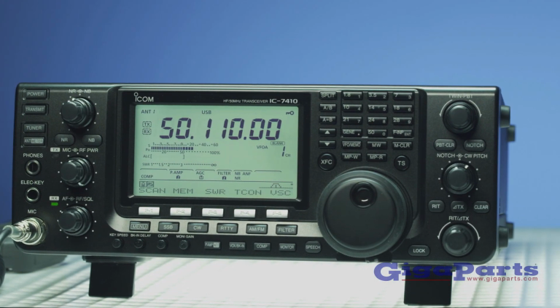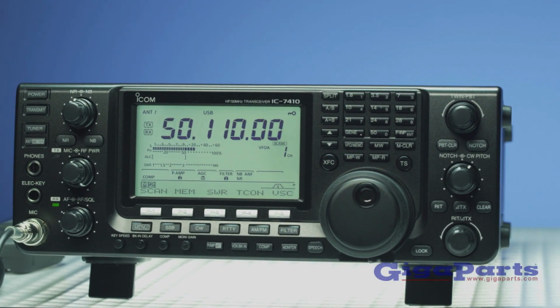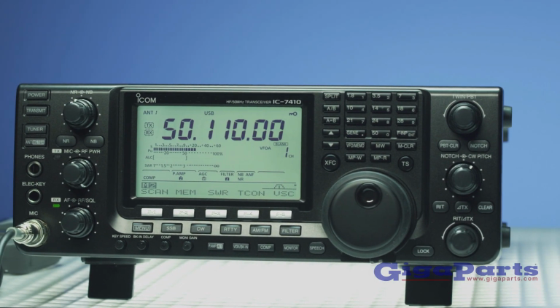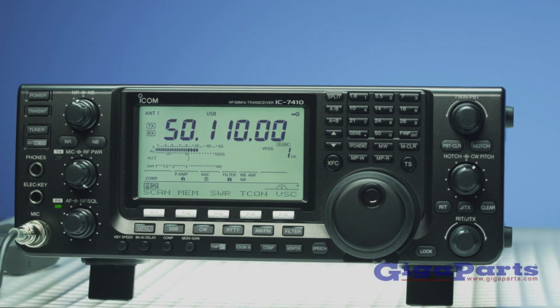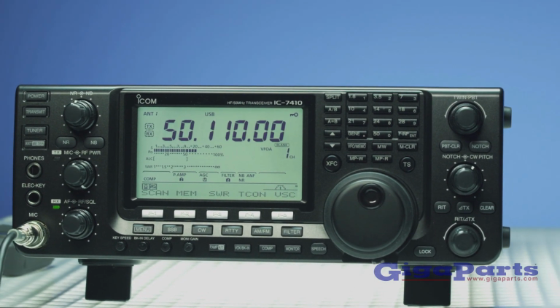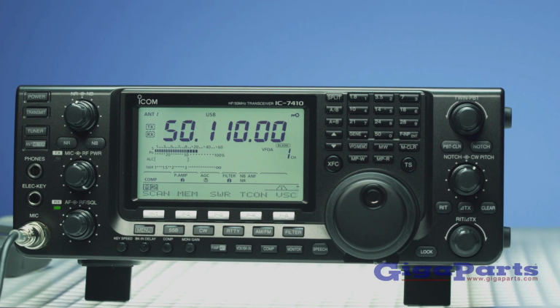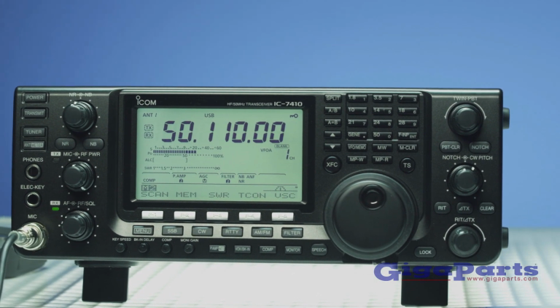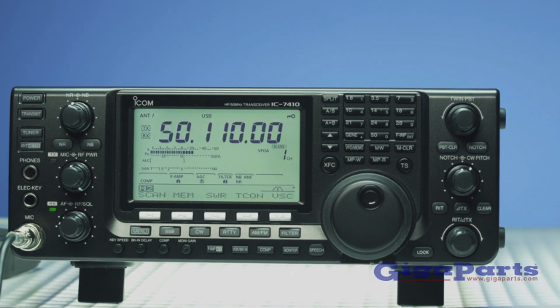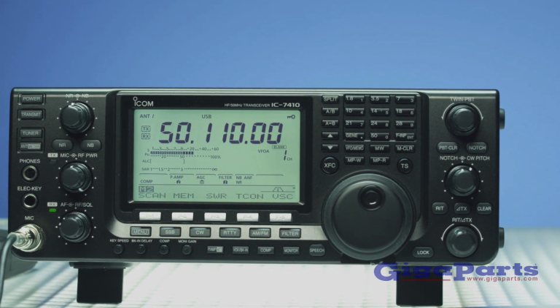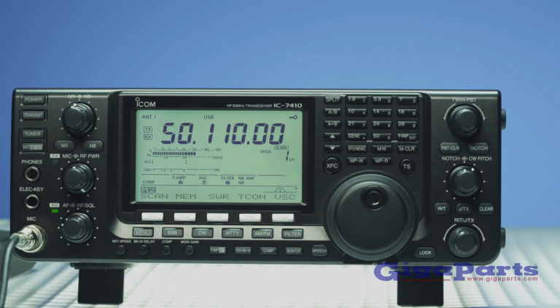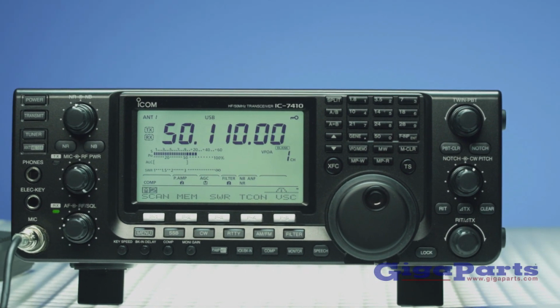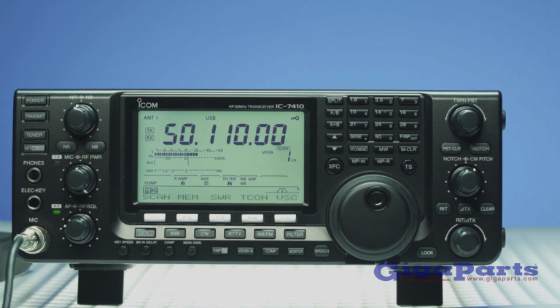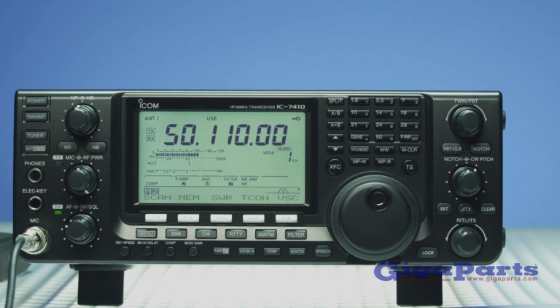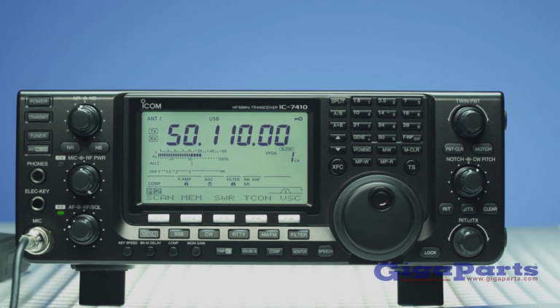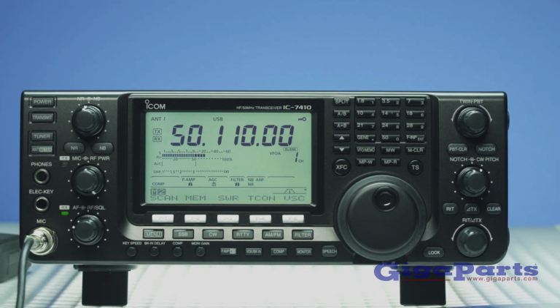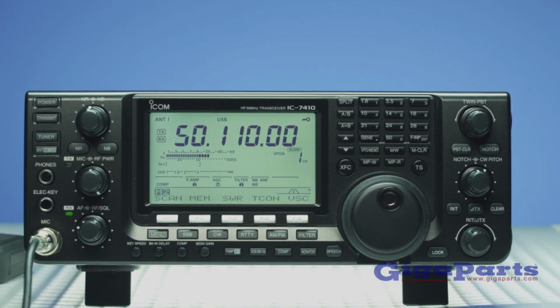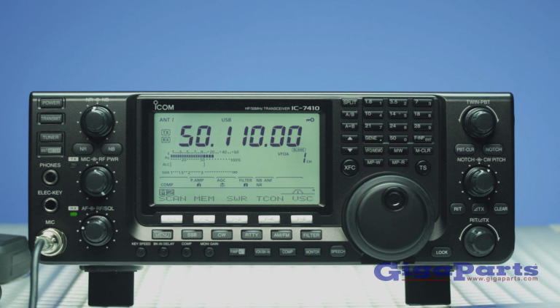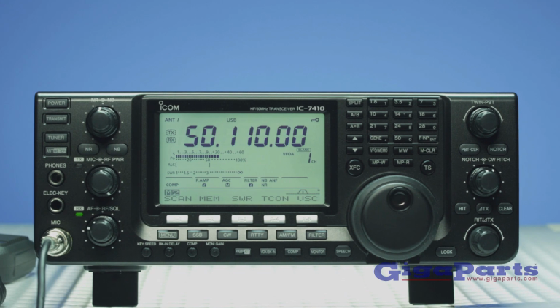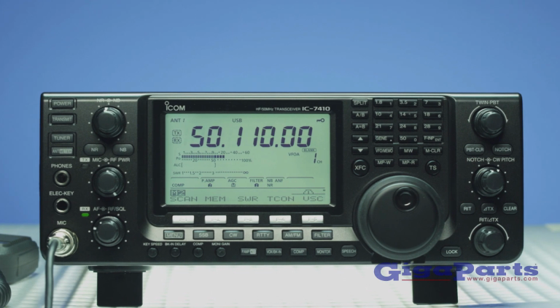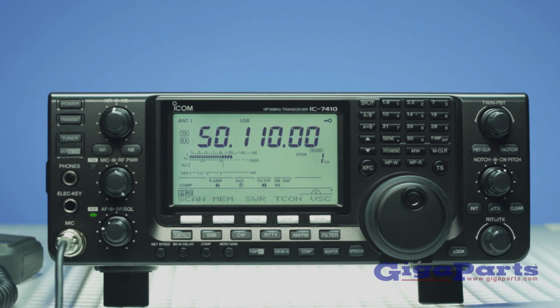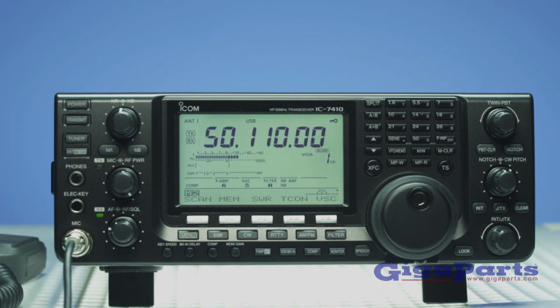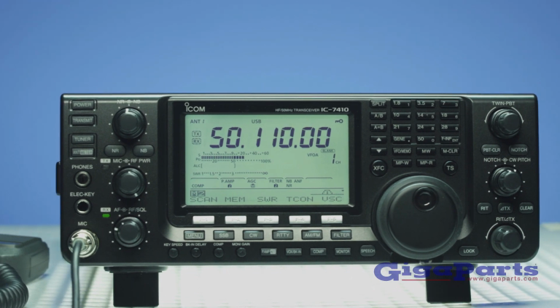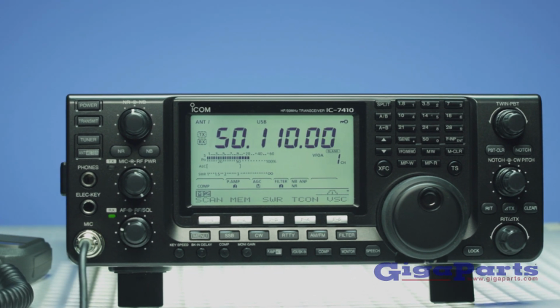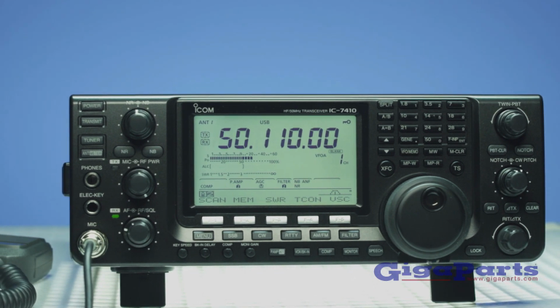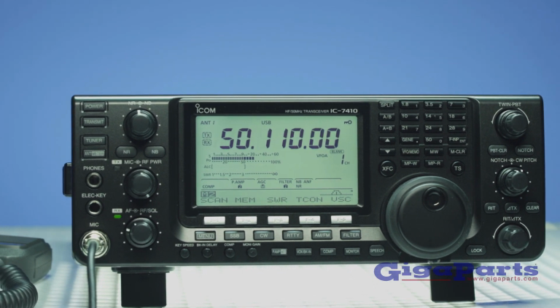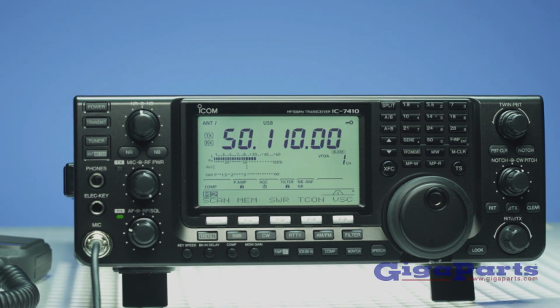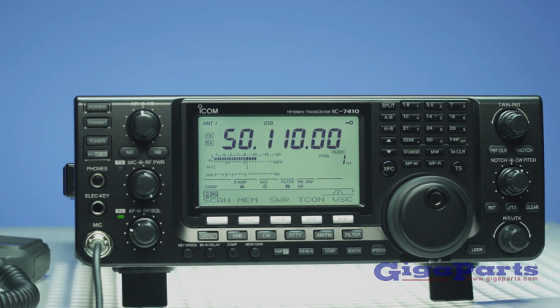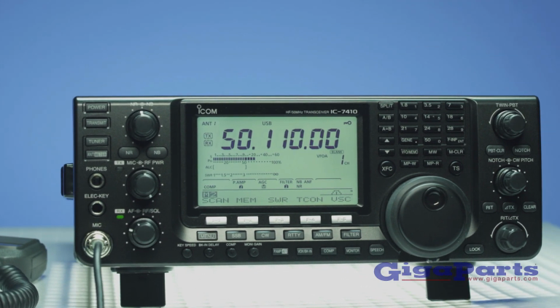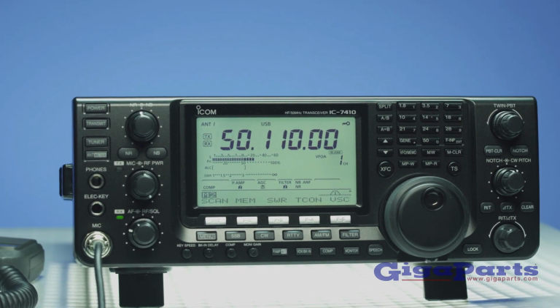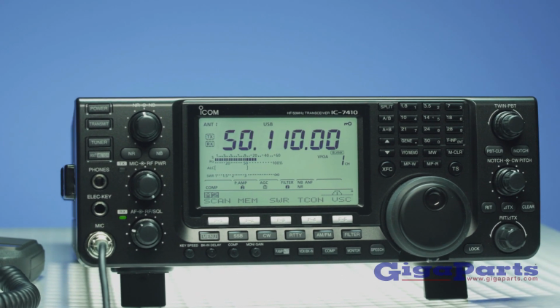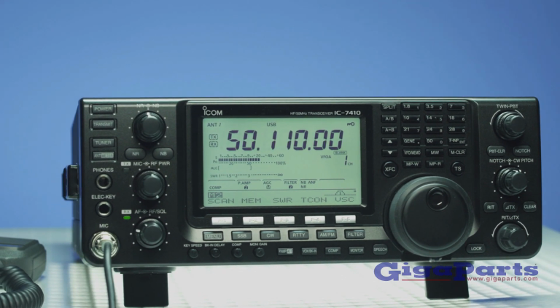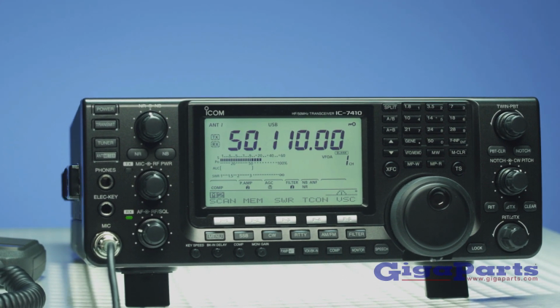No other radio in its class can deliver the performance or reliability offered by the ICOM IC-7410.